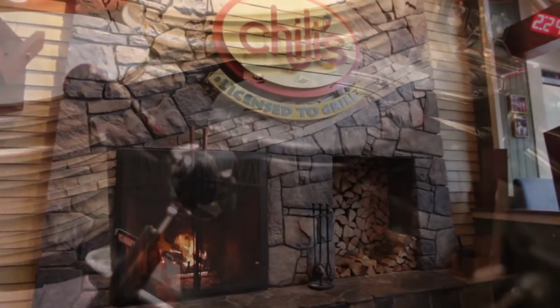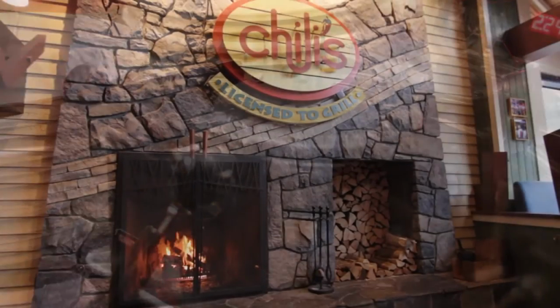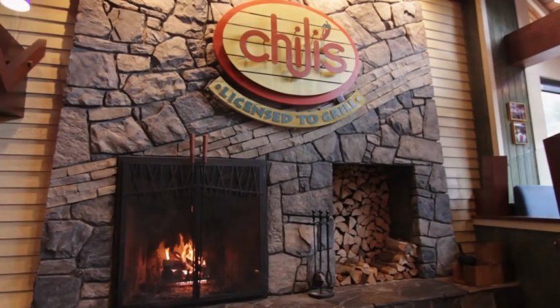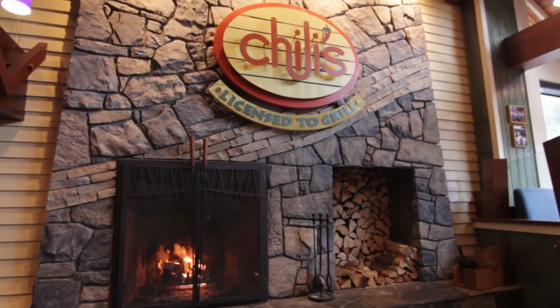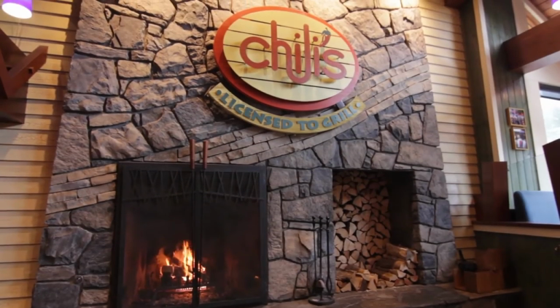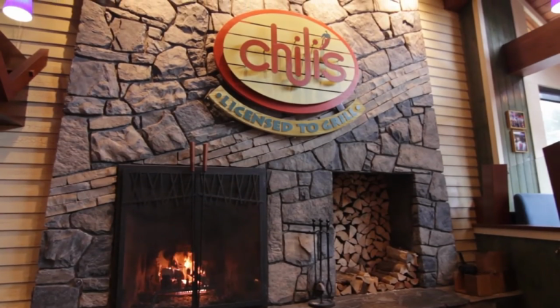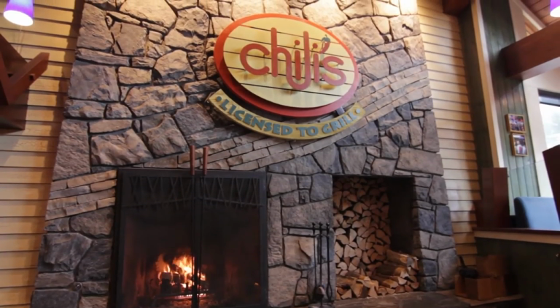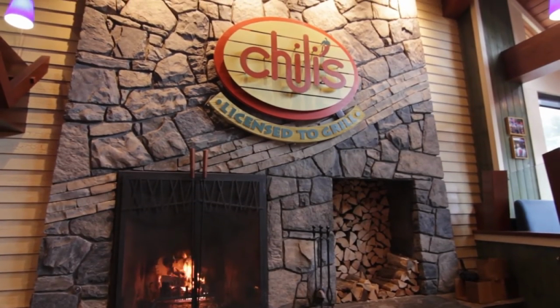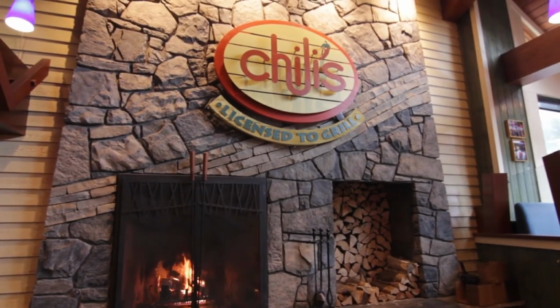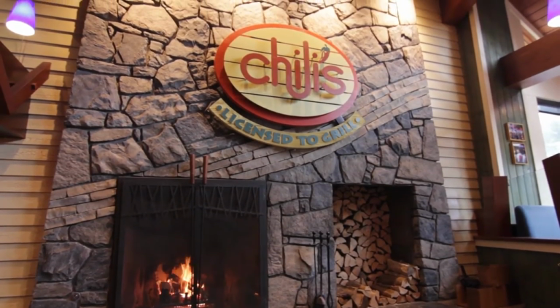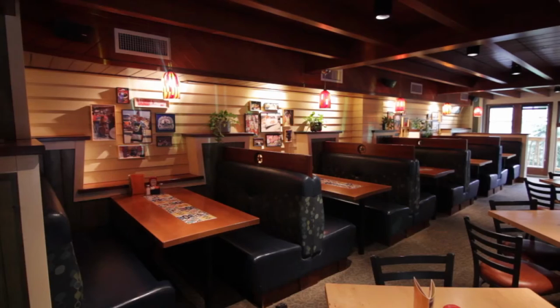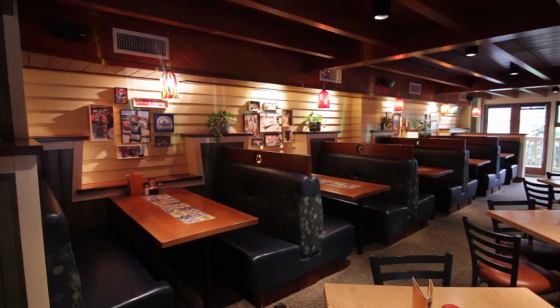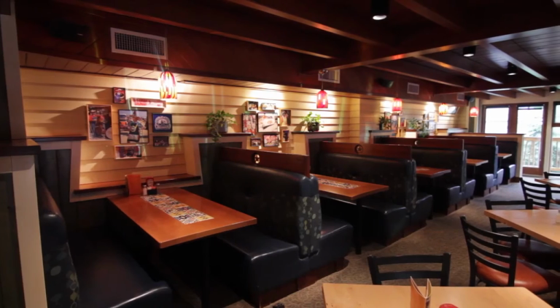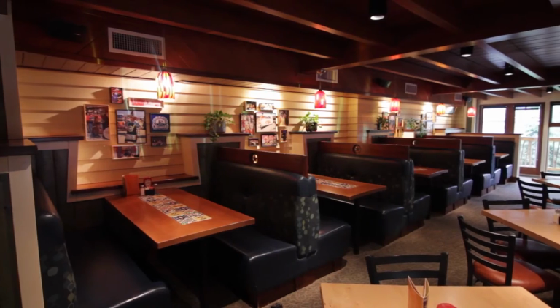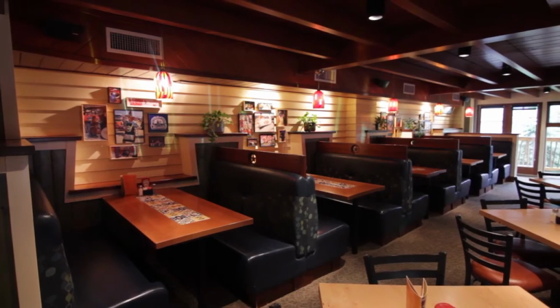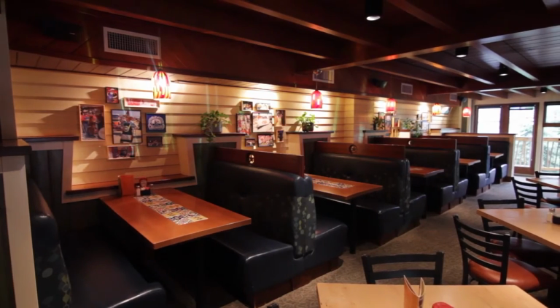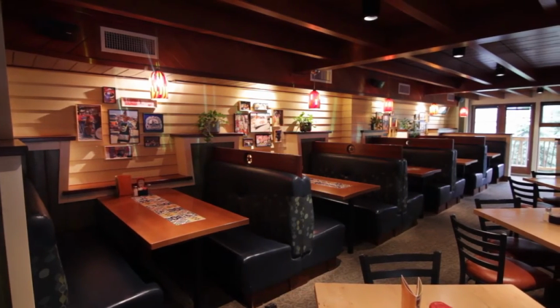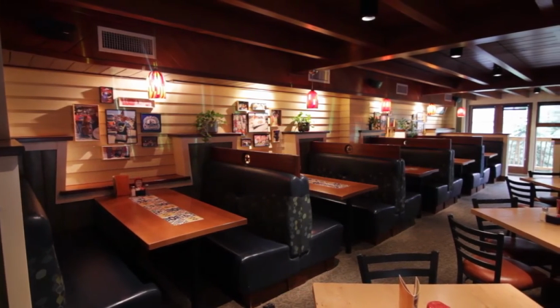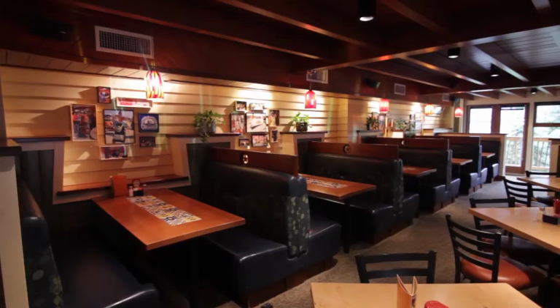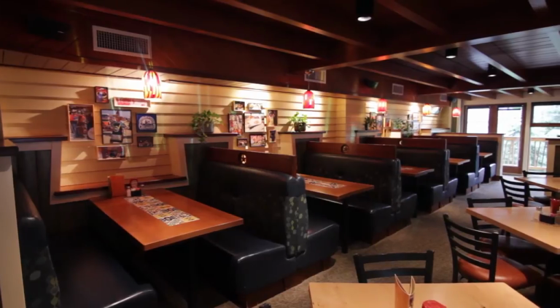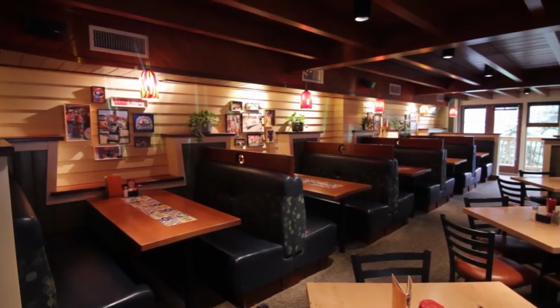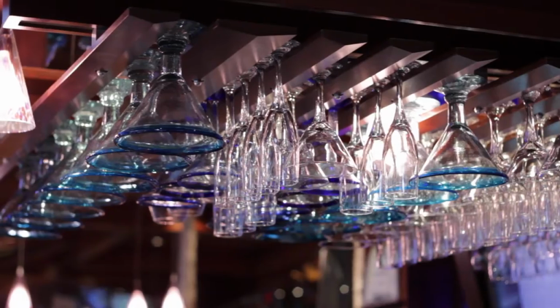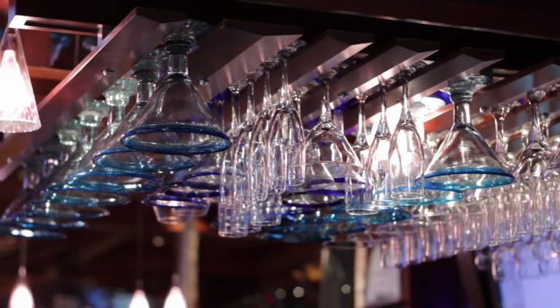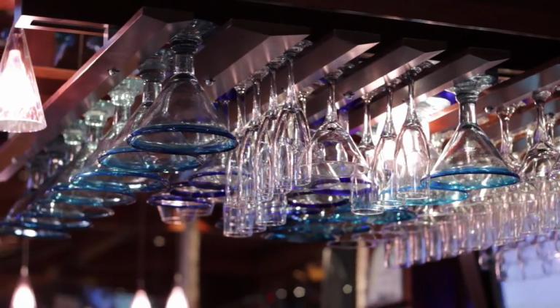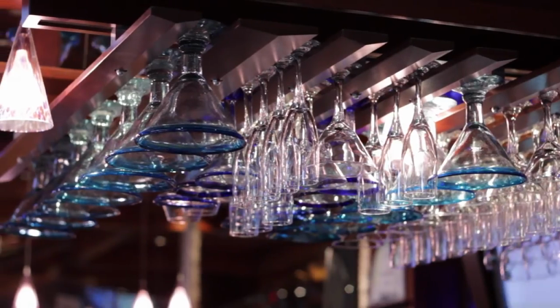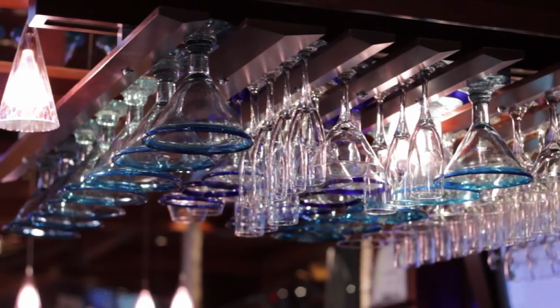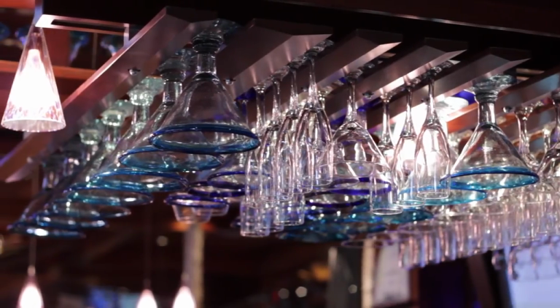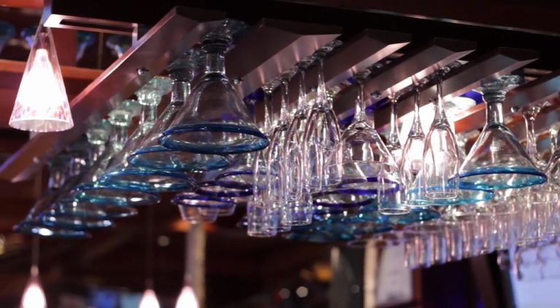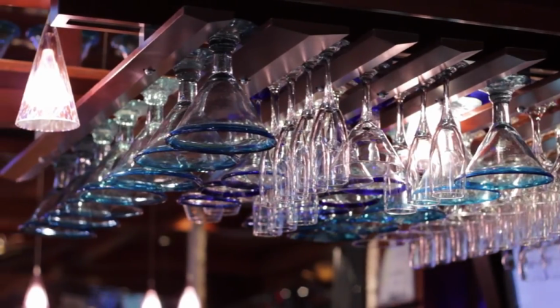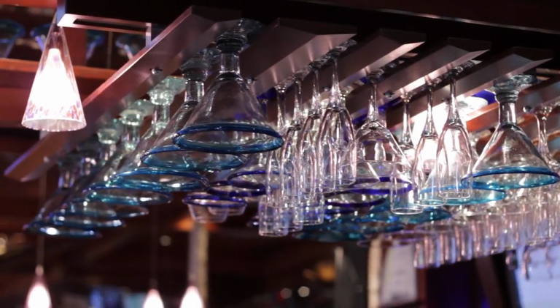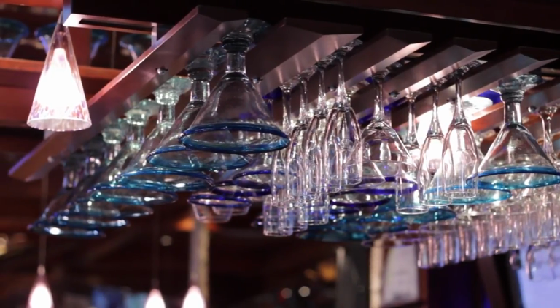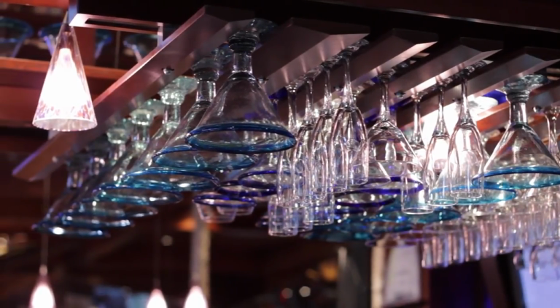Chili's serves breakfast, lunch, and dinner in a casual atmosphere, and no one does margaritas better than the margarita bar in the lounge.